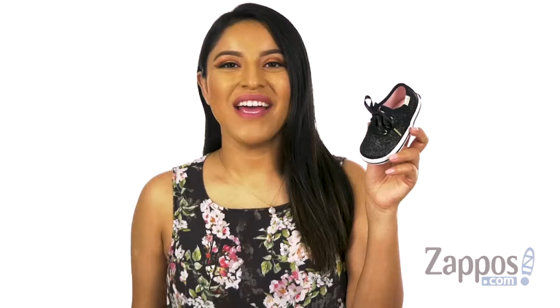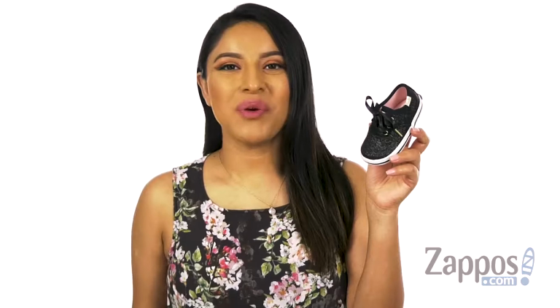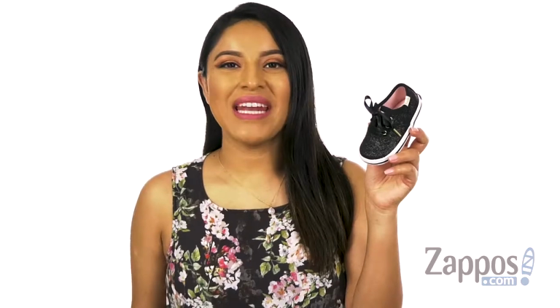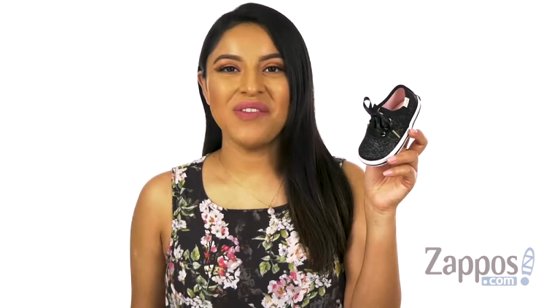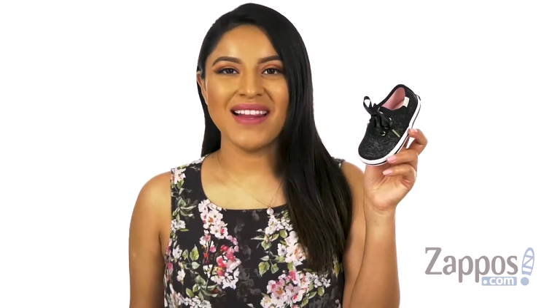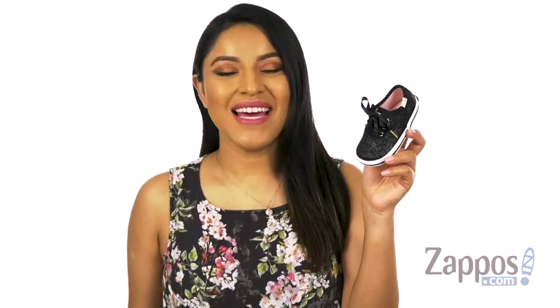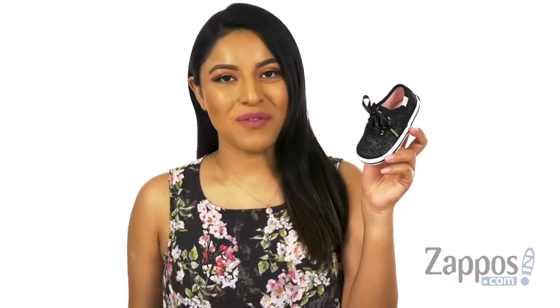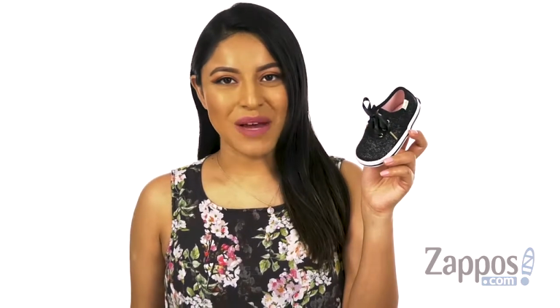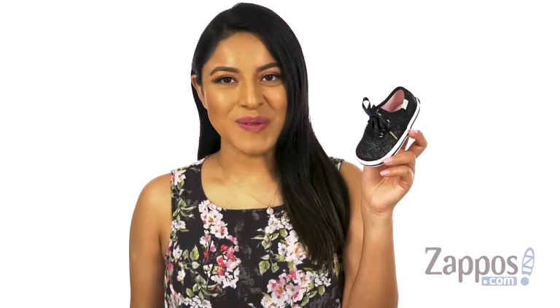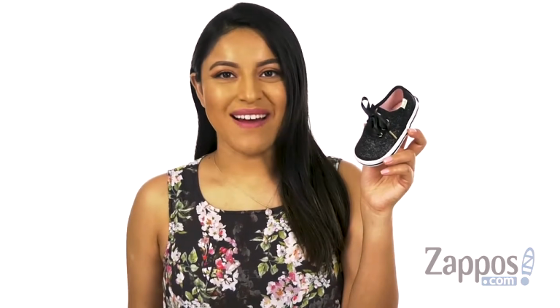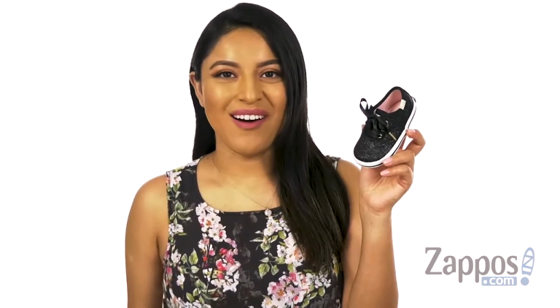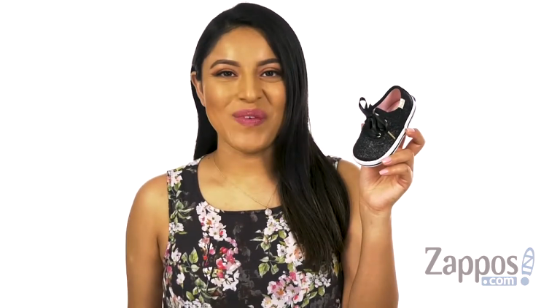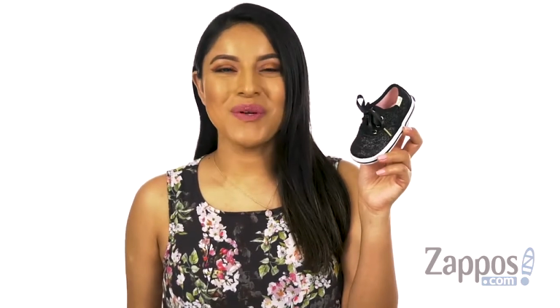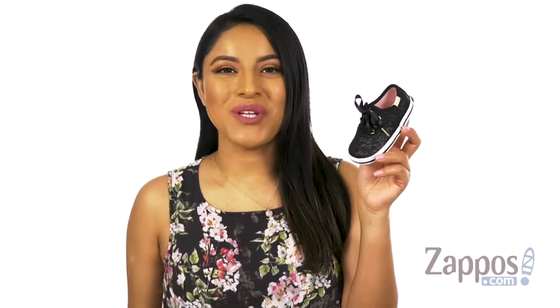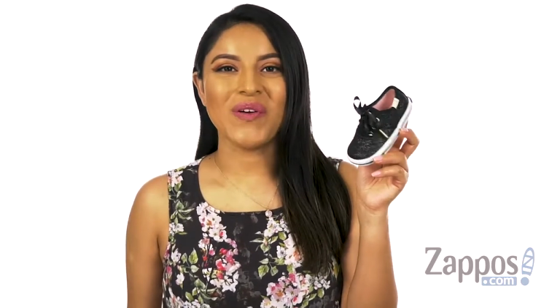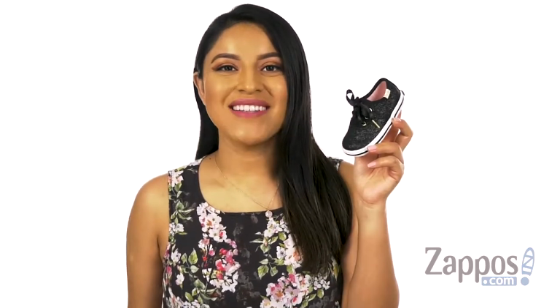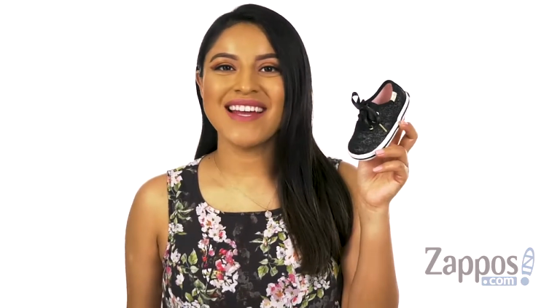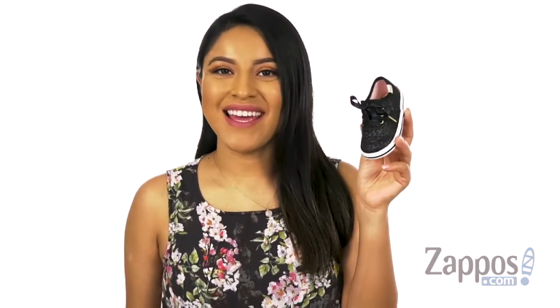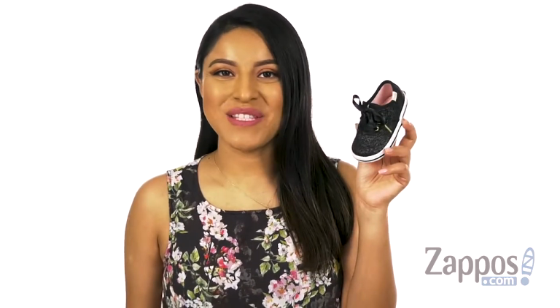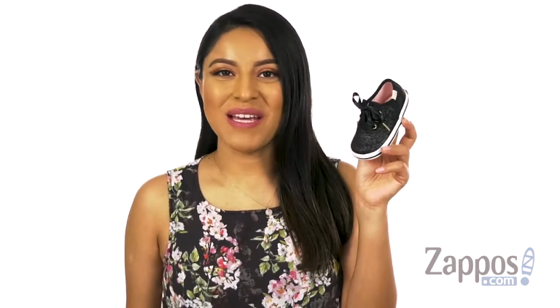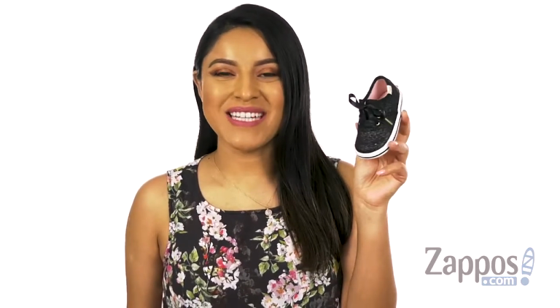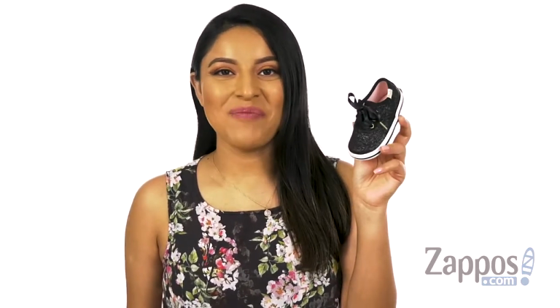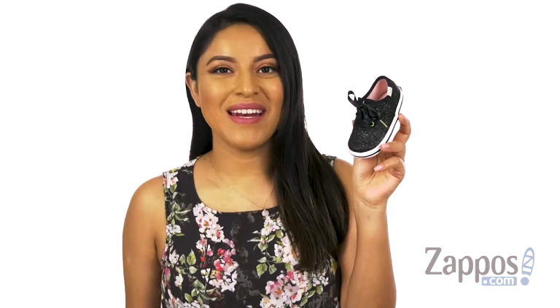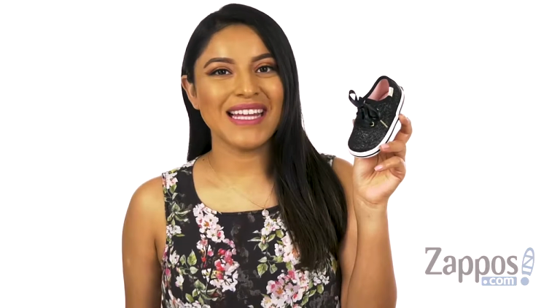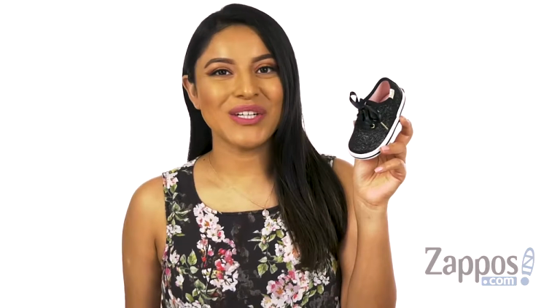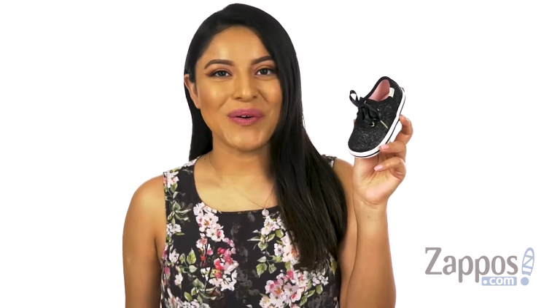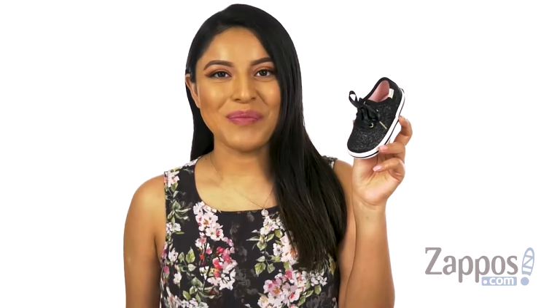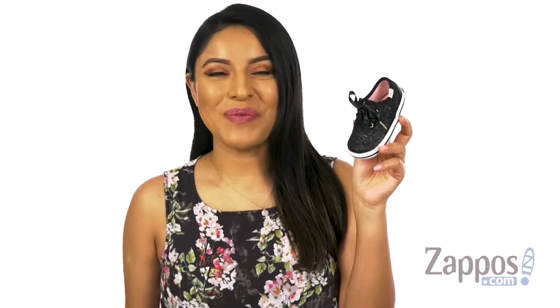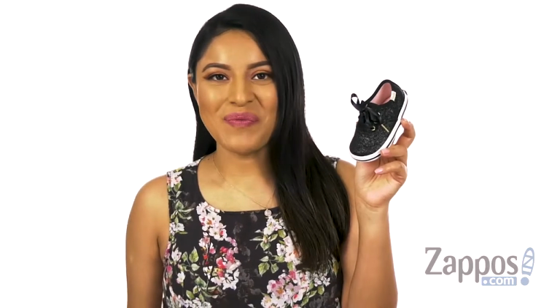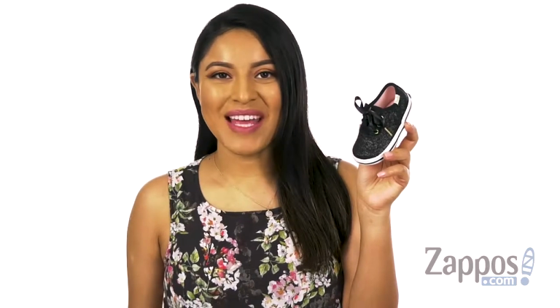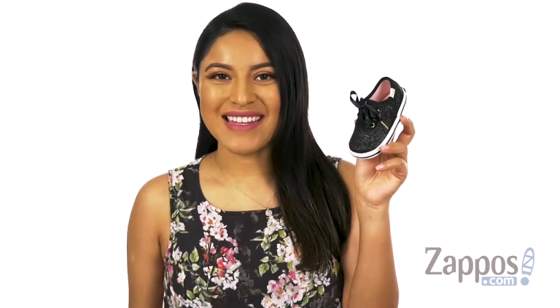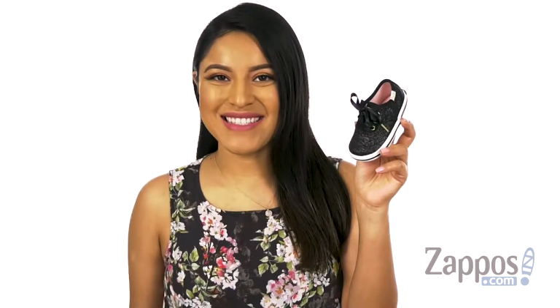Hi everyone, I'm Nellie and I'm from Zappos.com. I'm here to show you the Keds and Kate Spade Champion Glitter Crib from Keds.